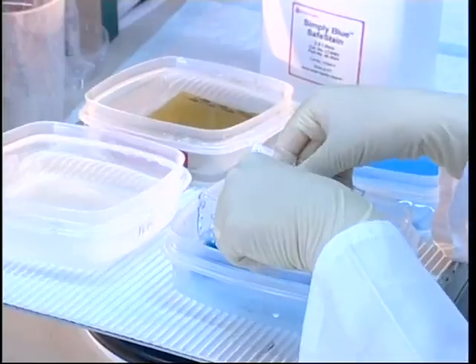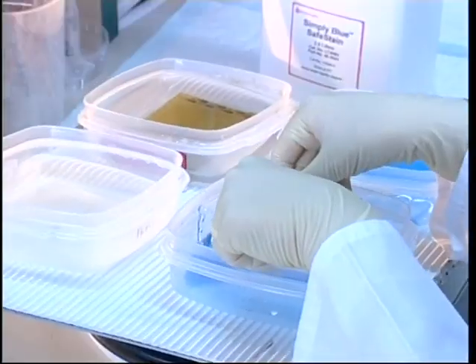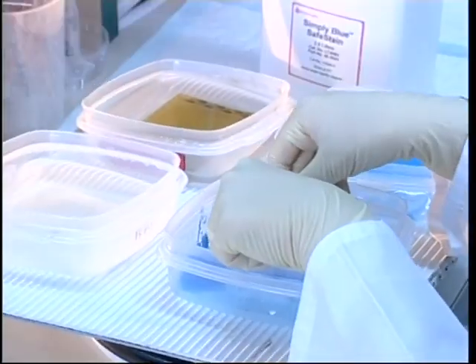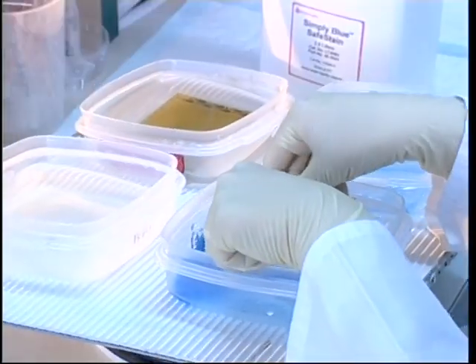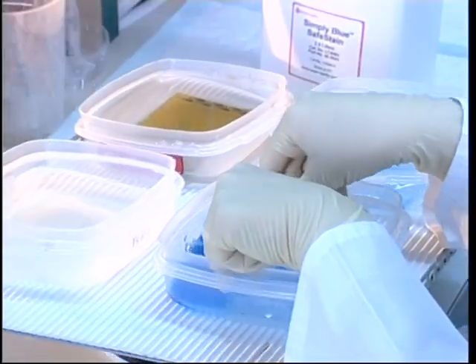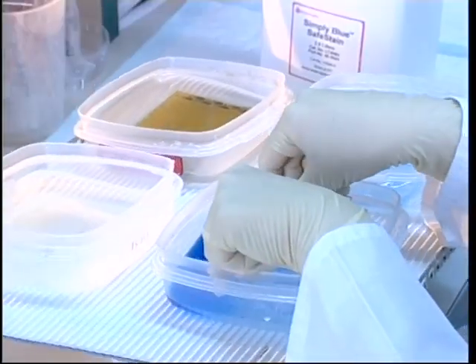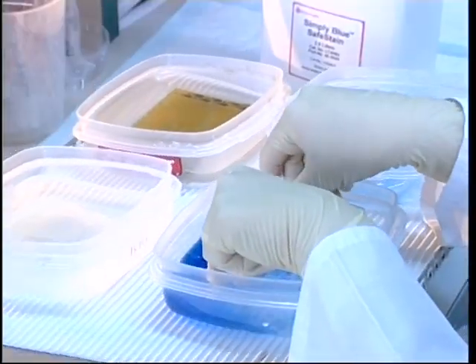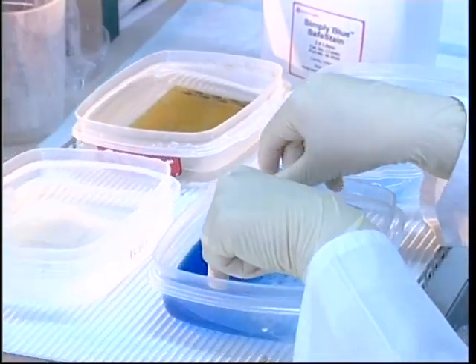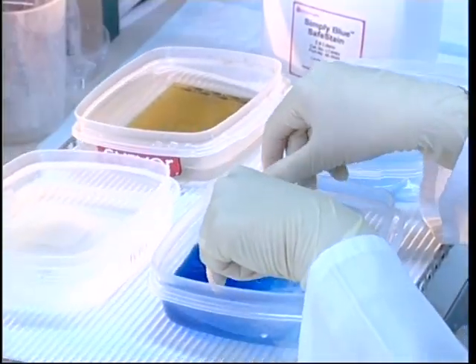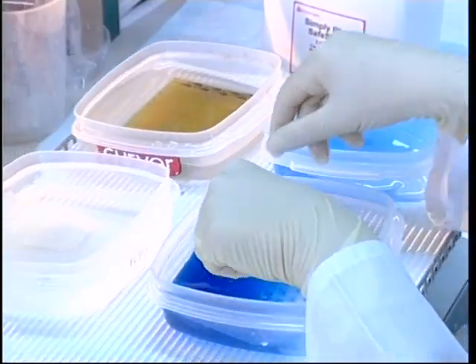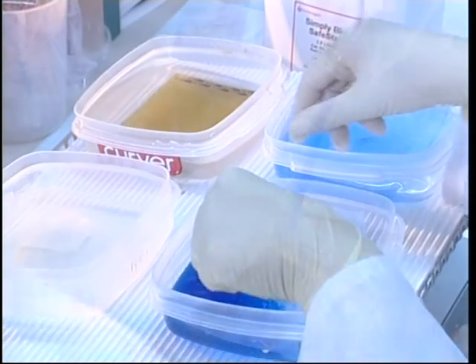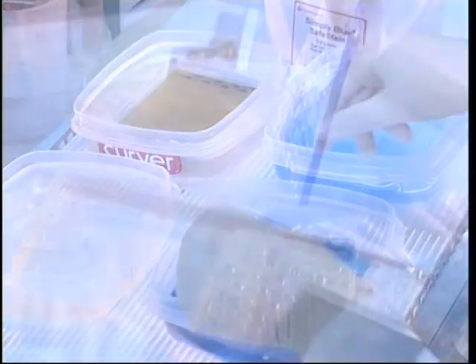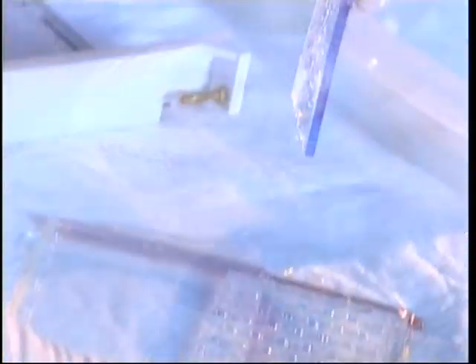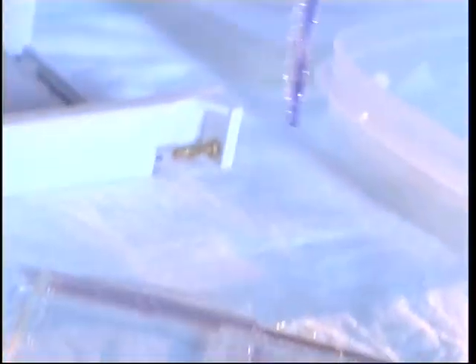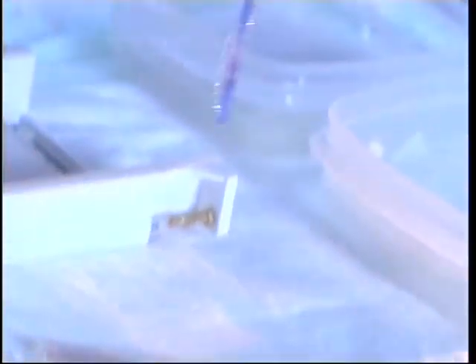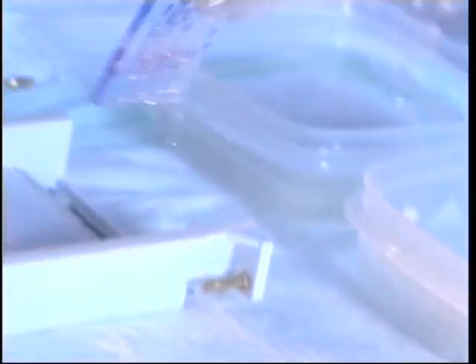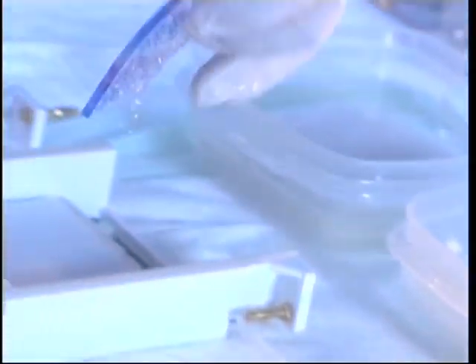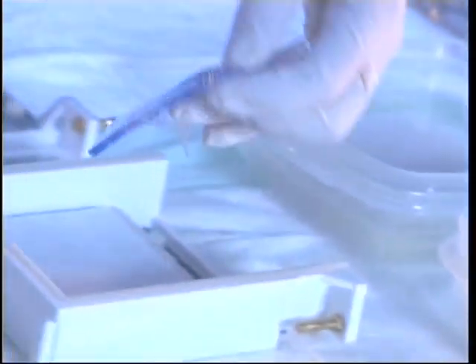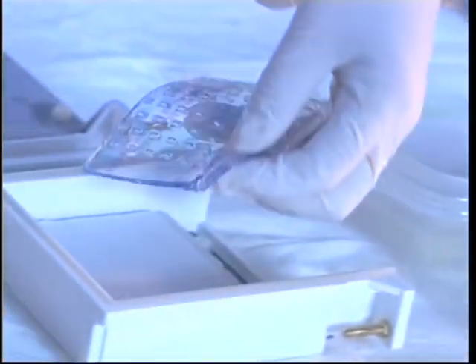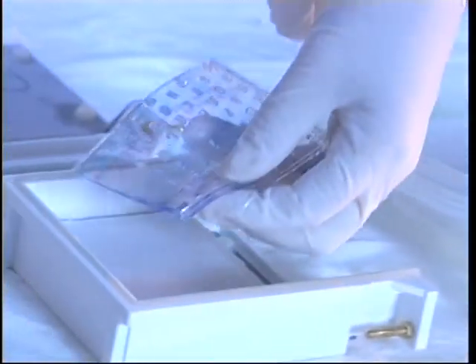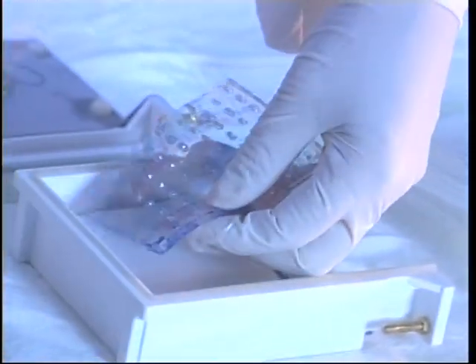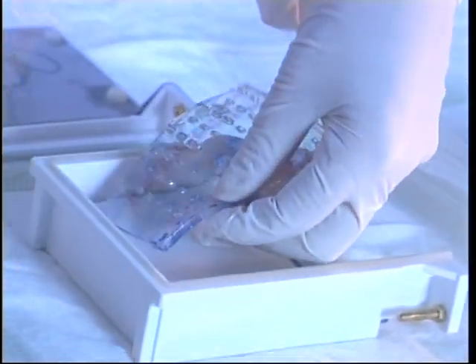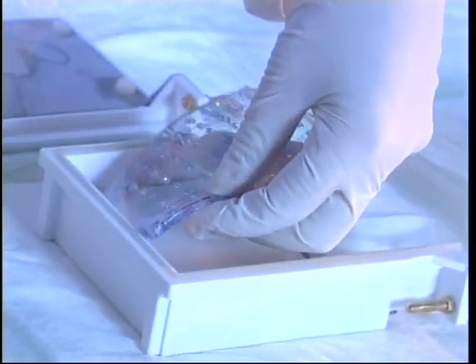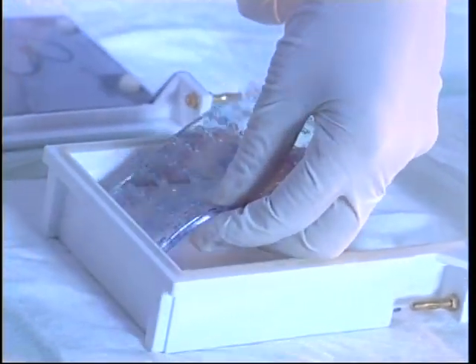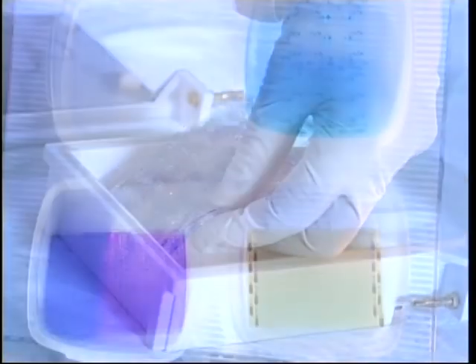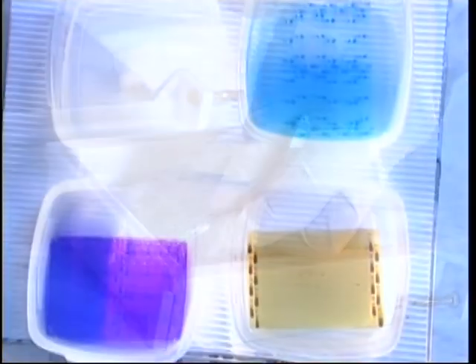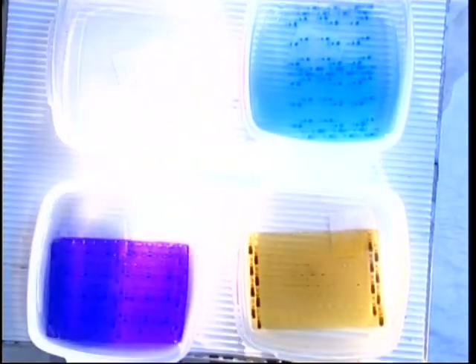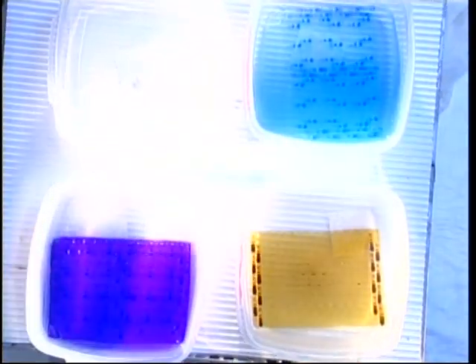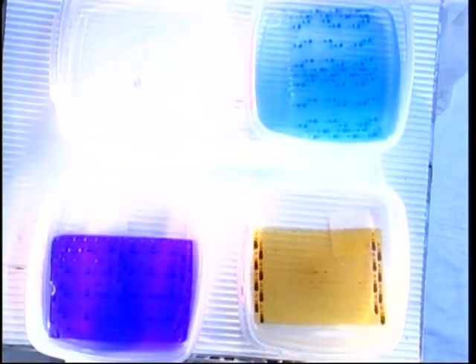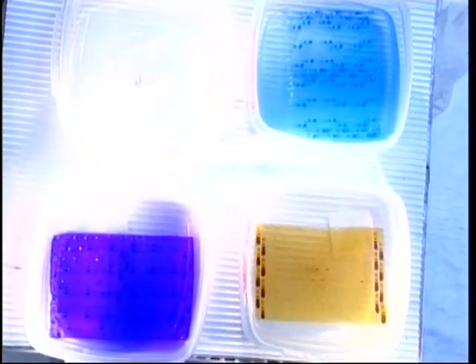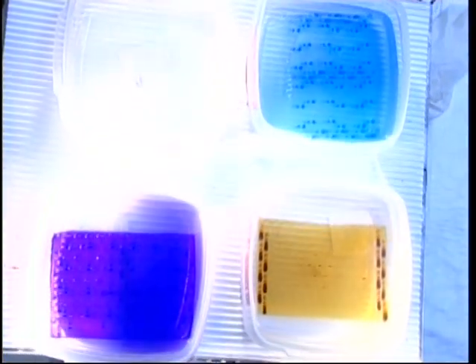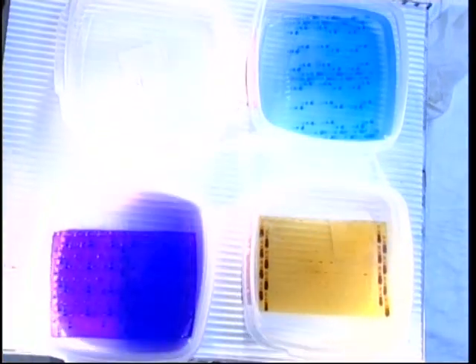Would you prefer staining or blotting? Both are easy to perform.